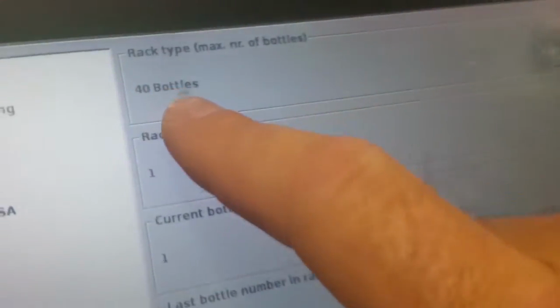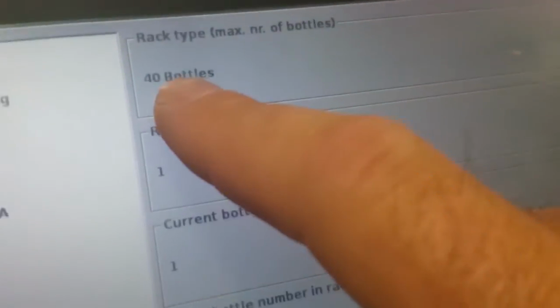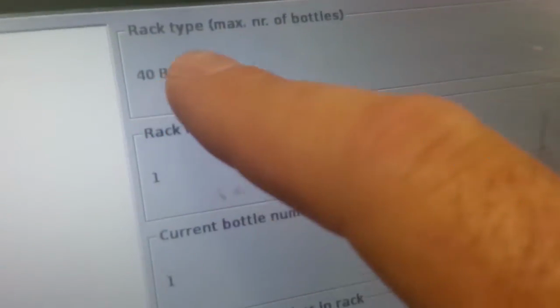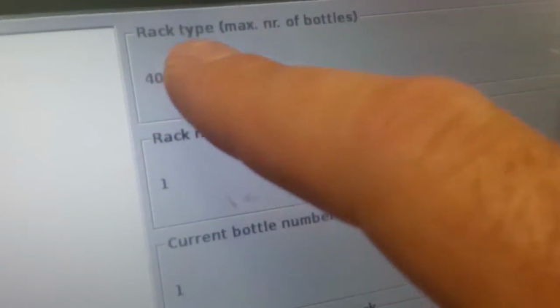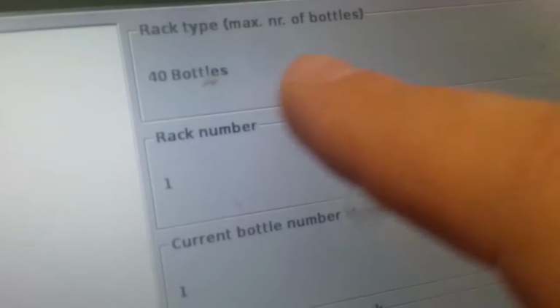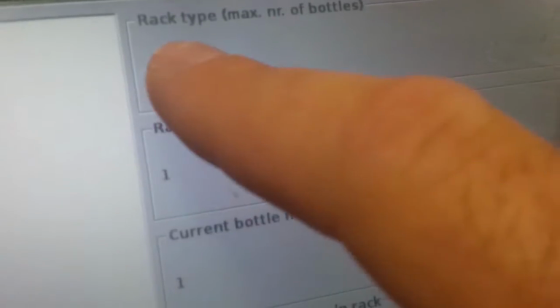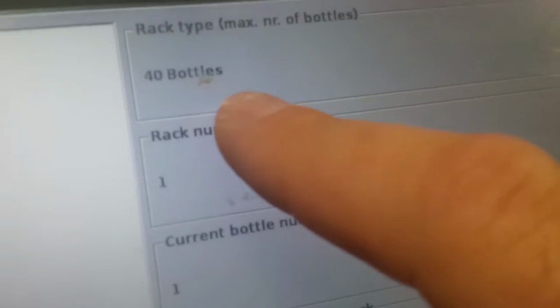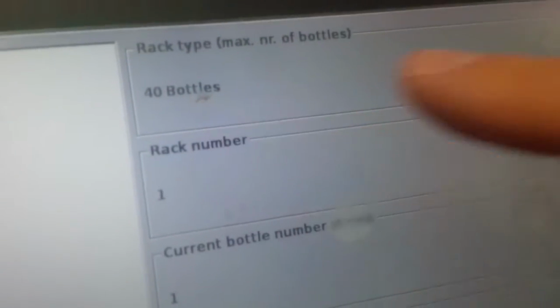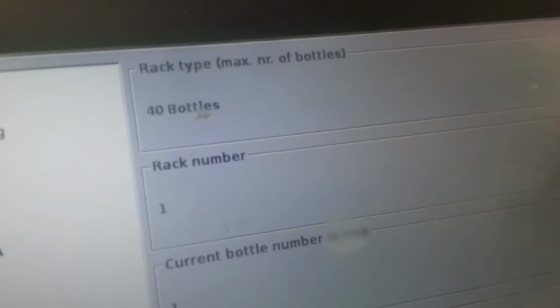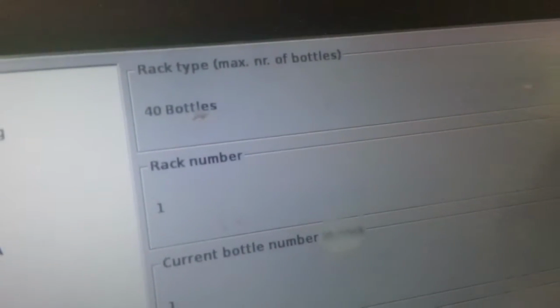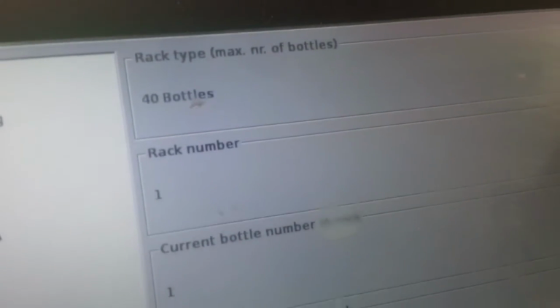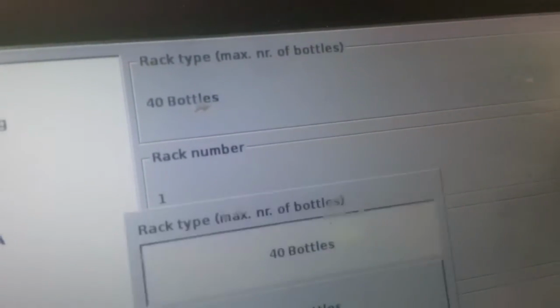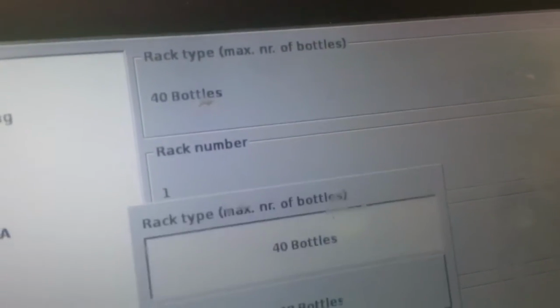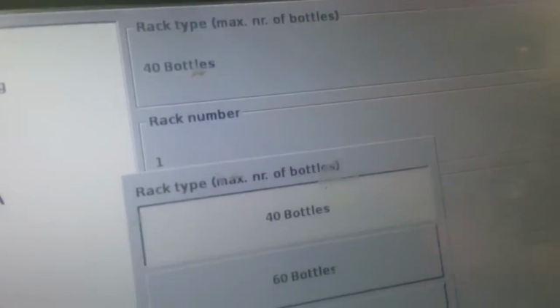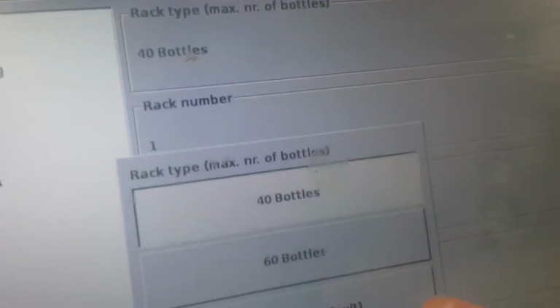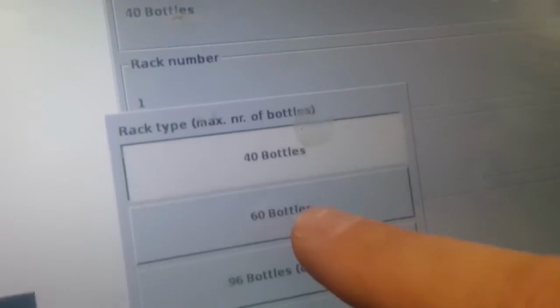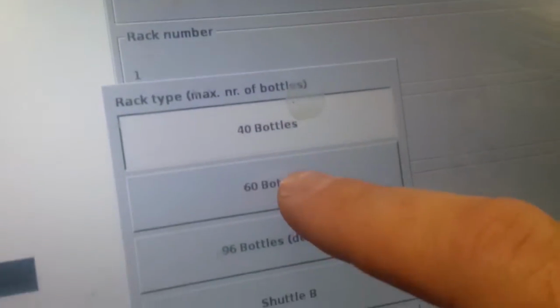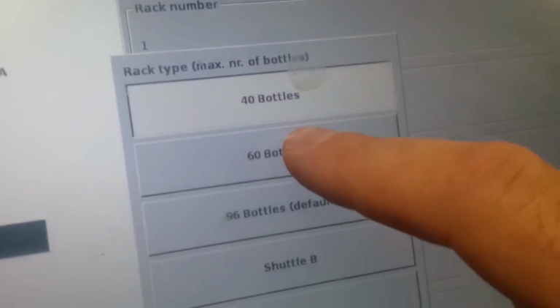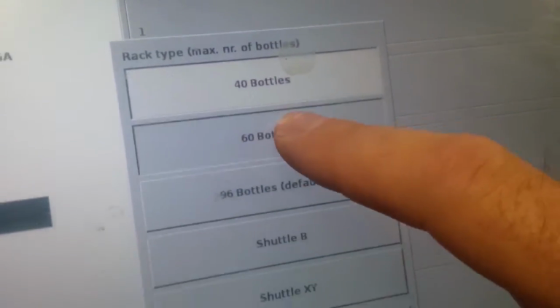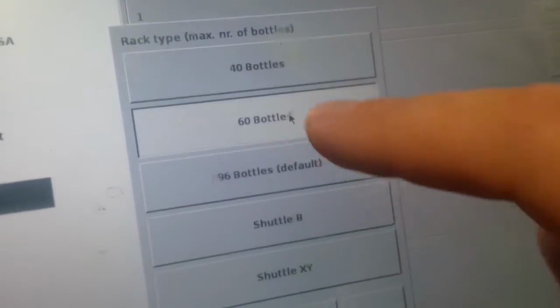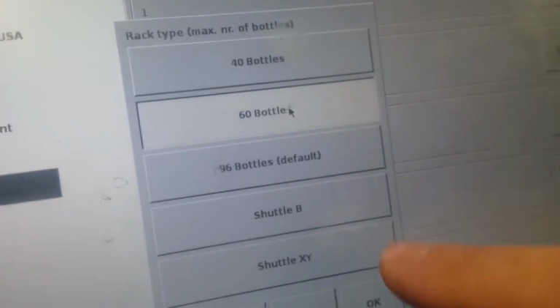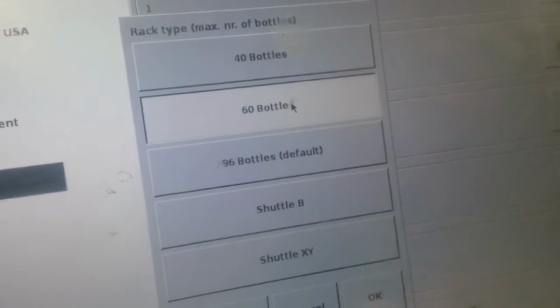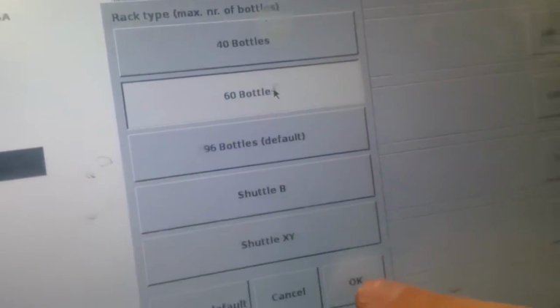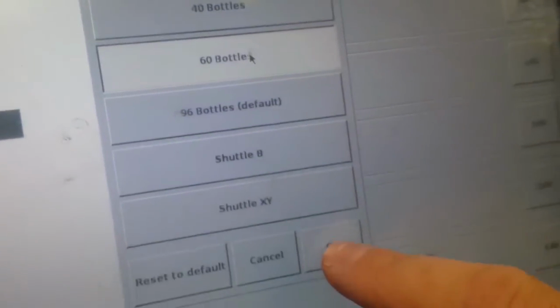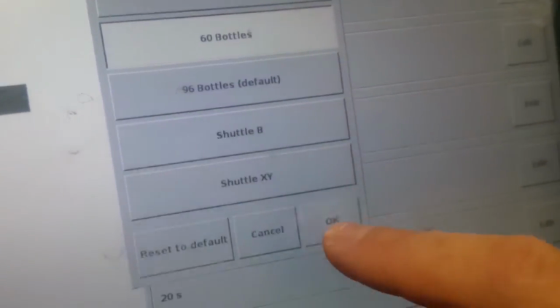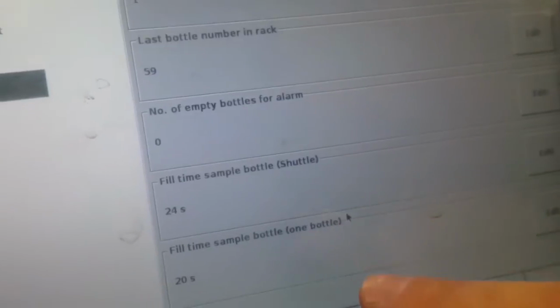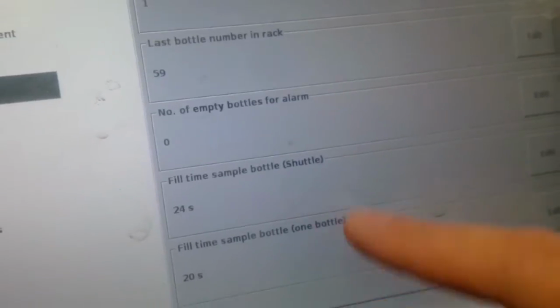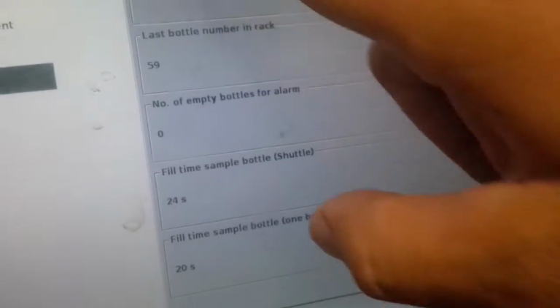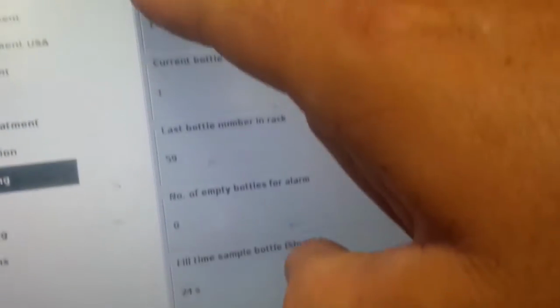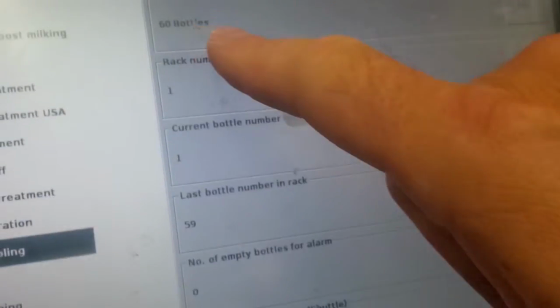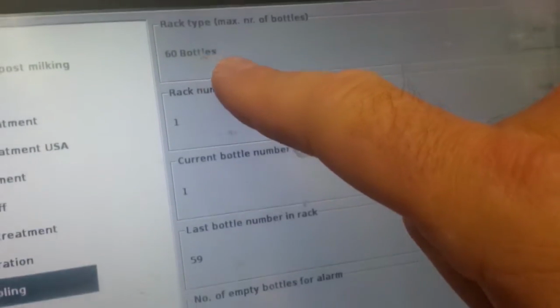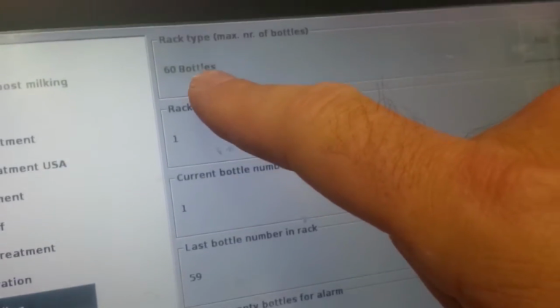Rack type bottles: 40. Edit. Select 60. Okay. Now it's changed.